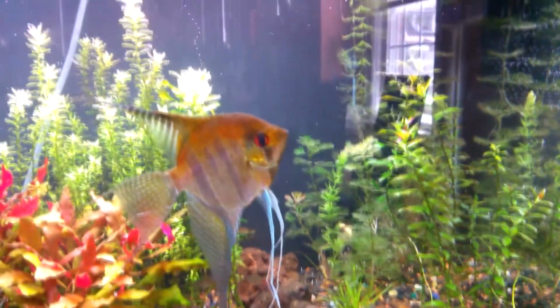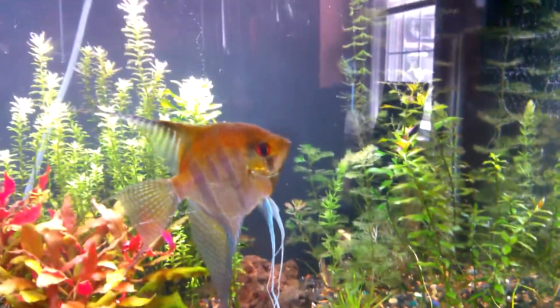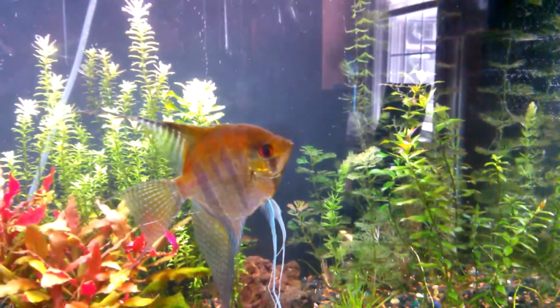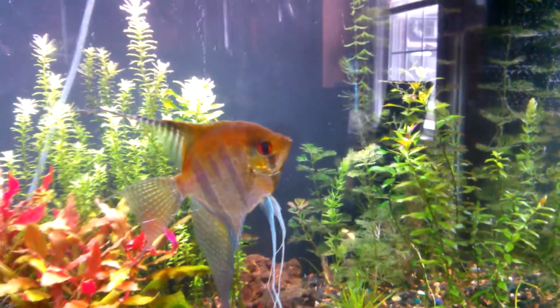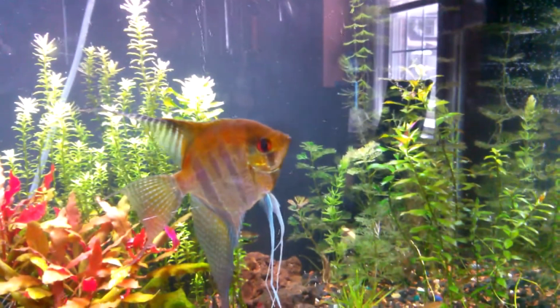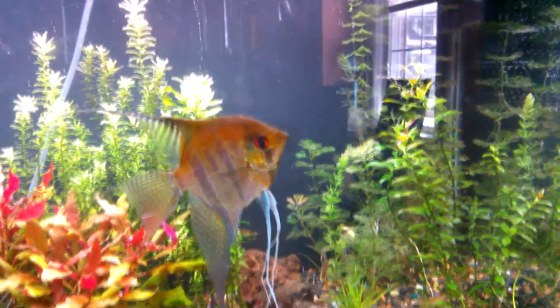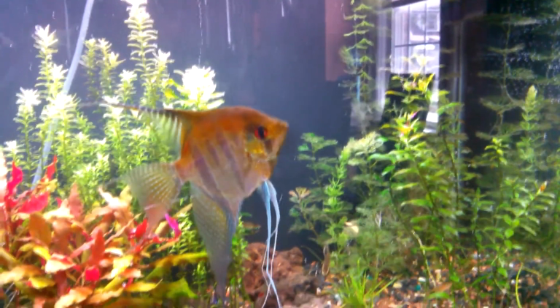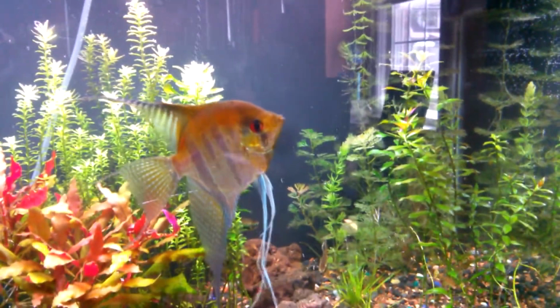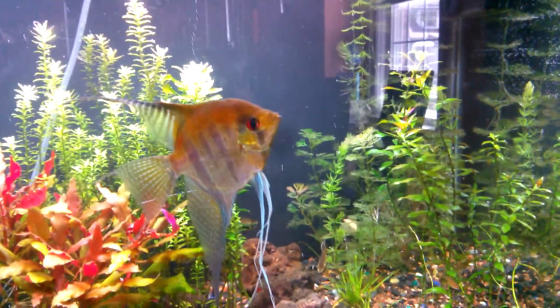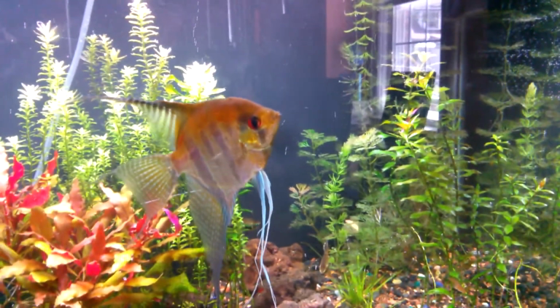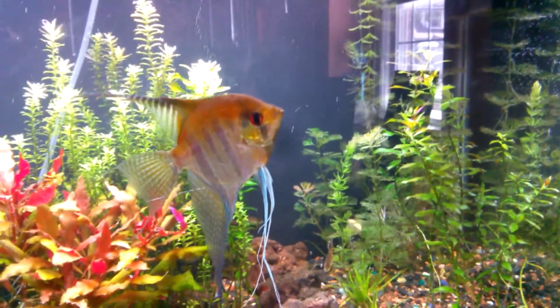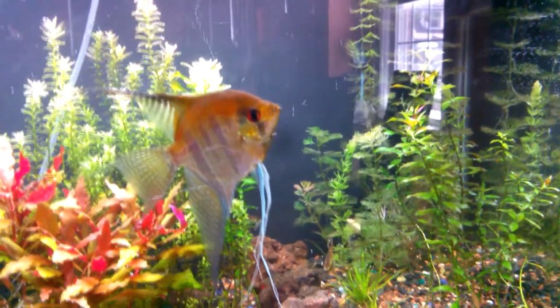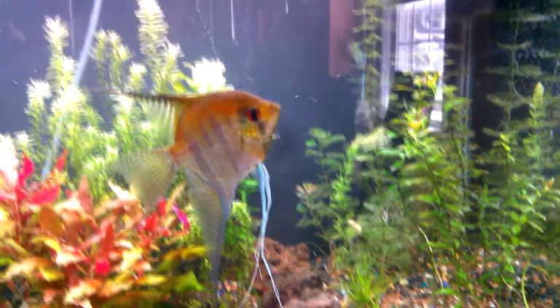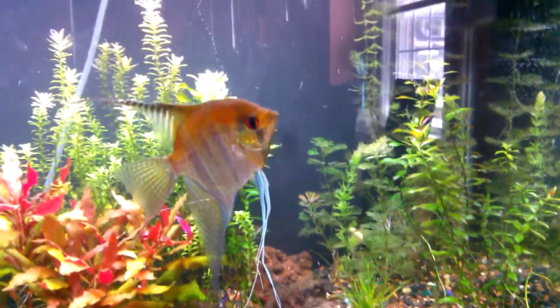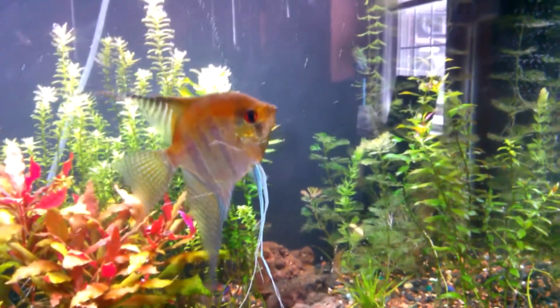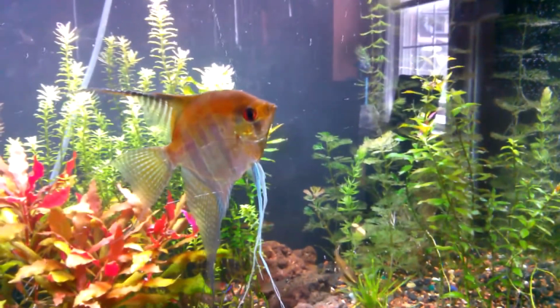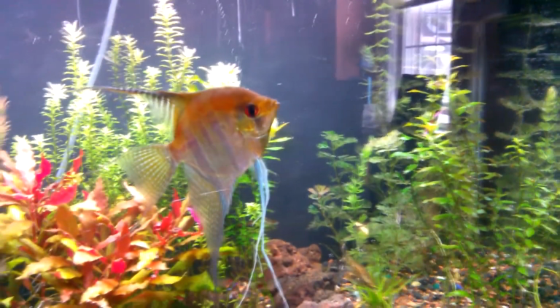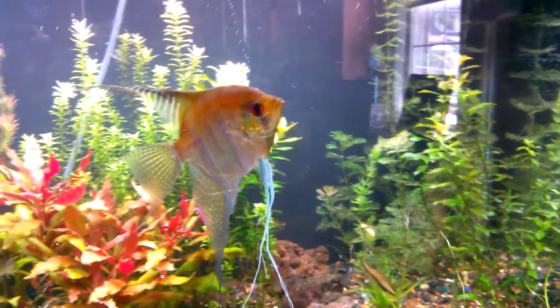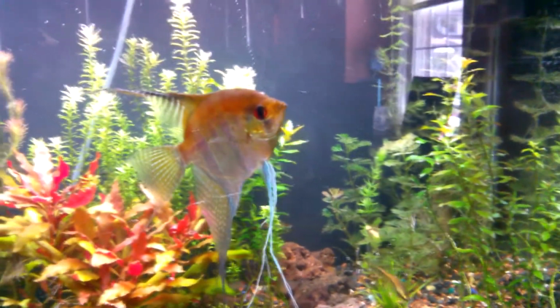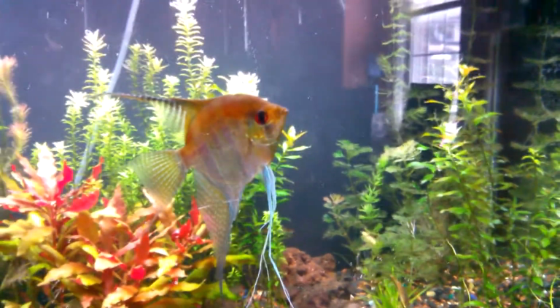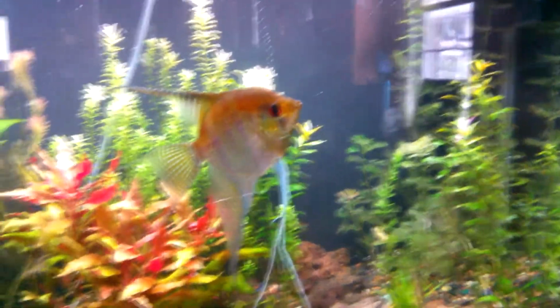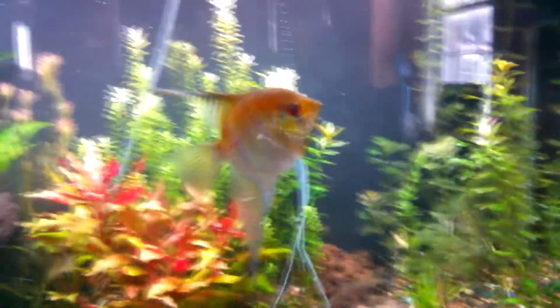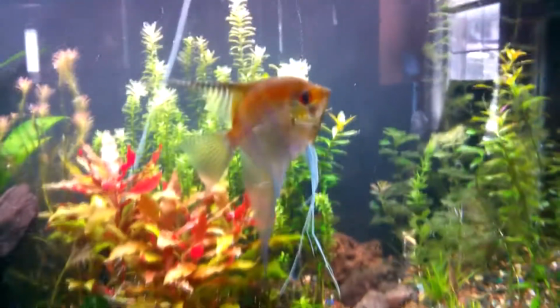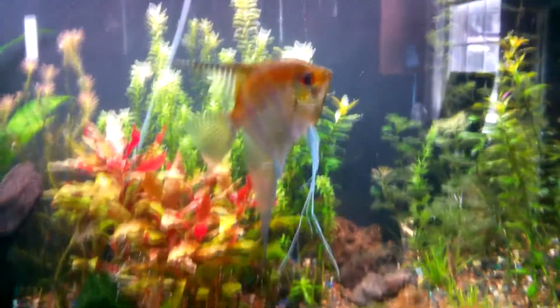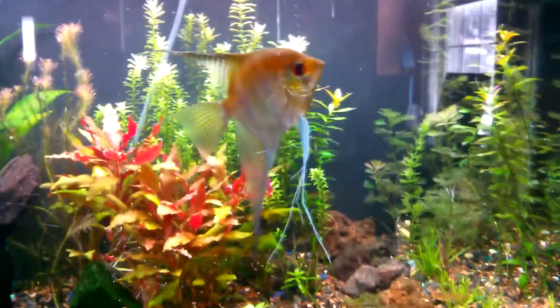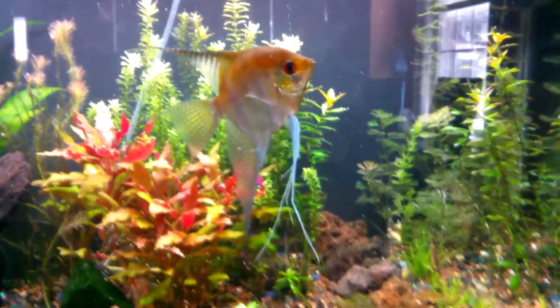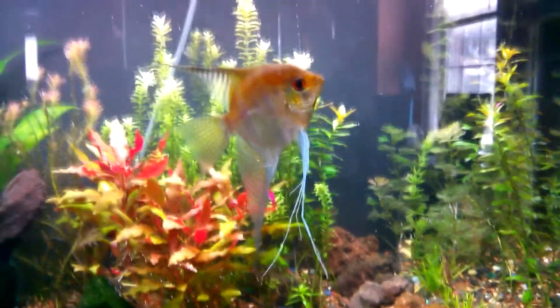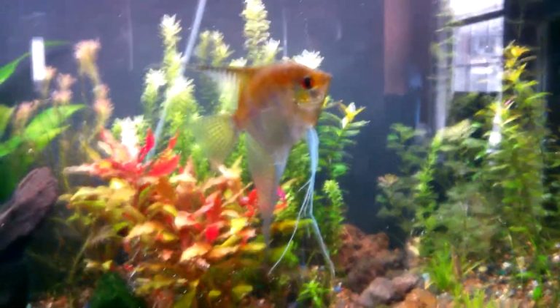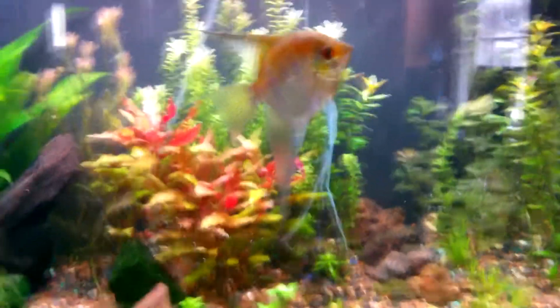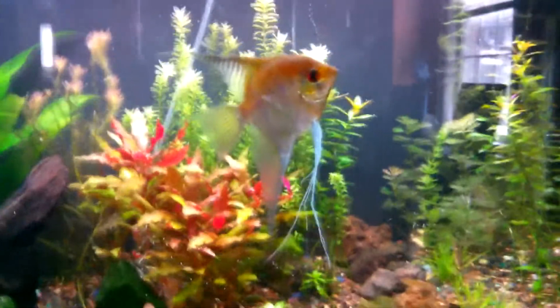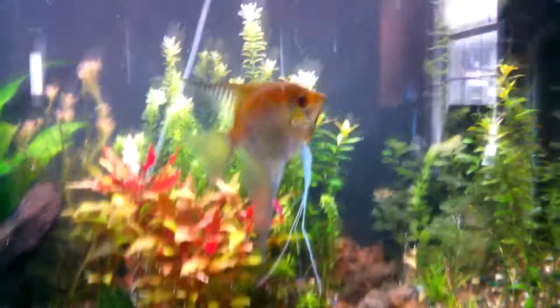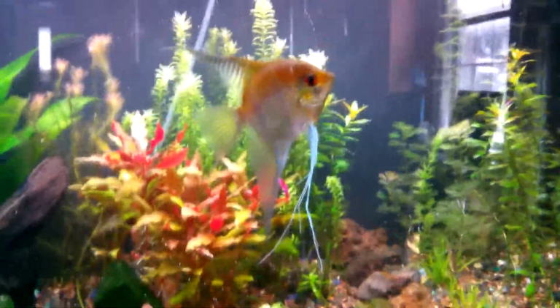Still no successful breeding going on. I mean, they lay the eggs but then they eat them in a few days.